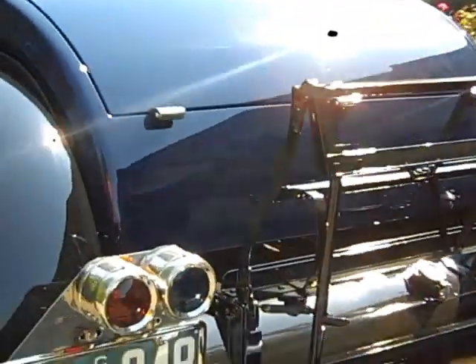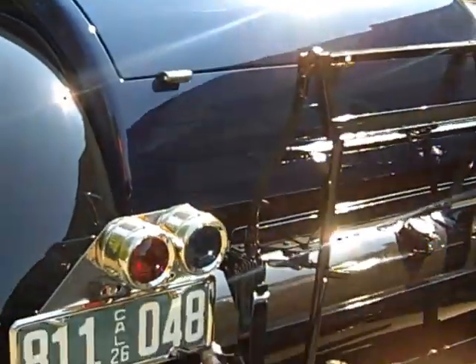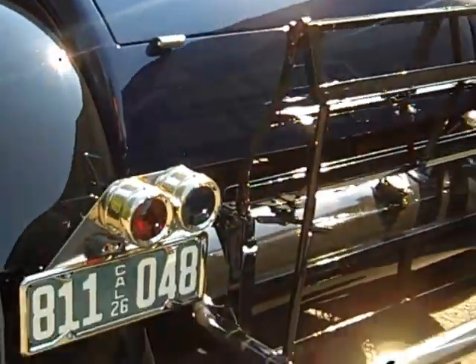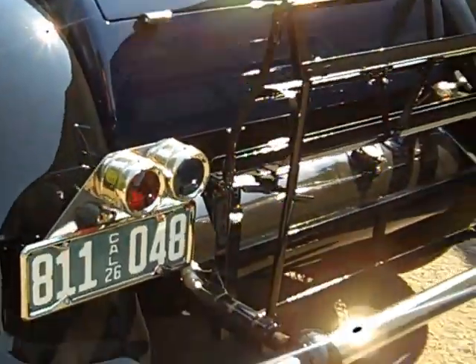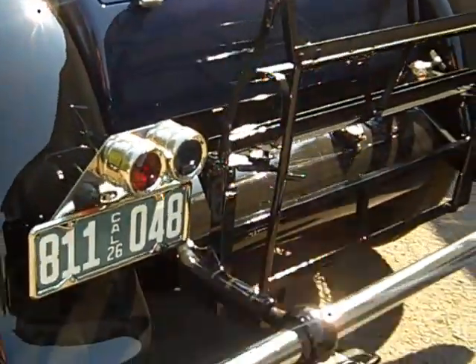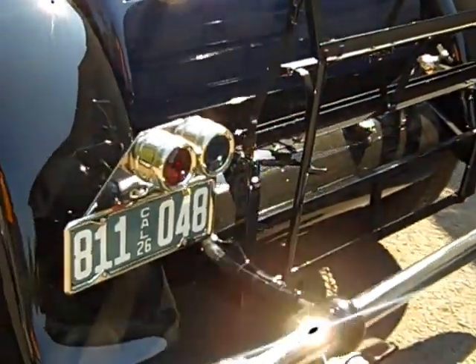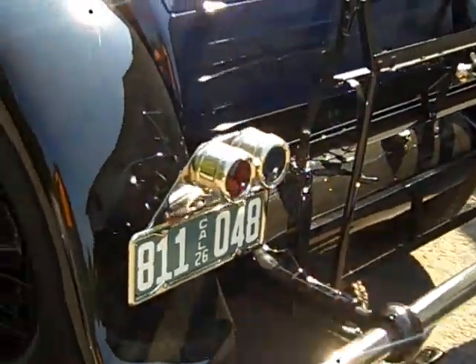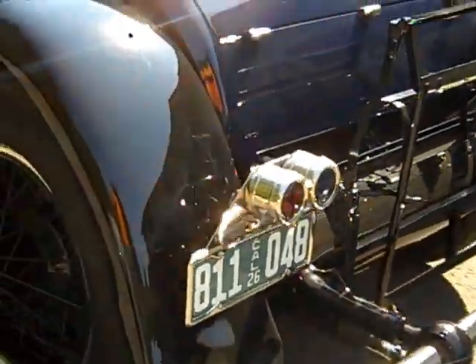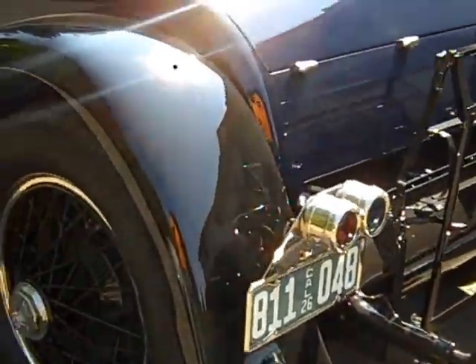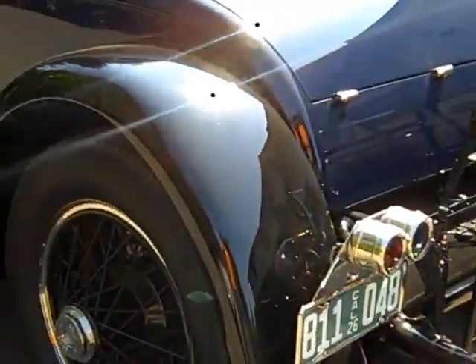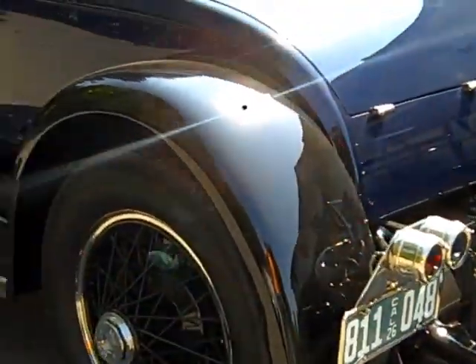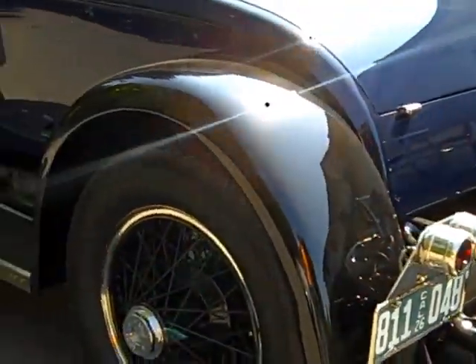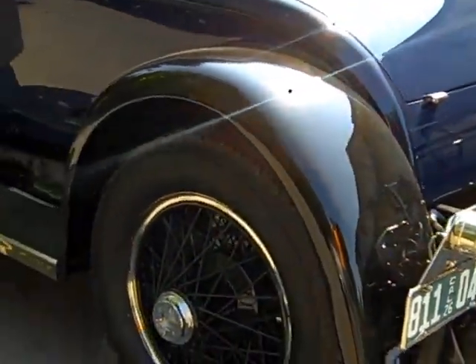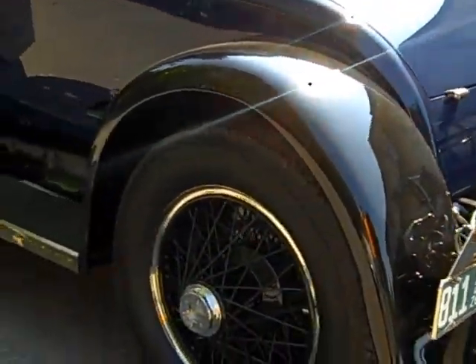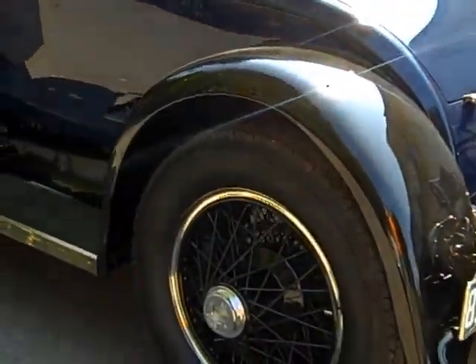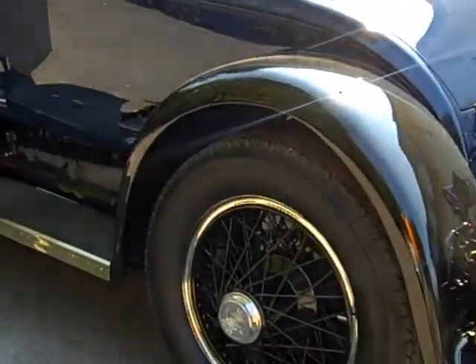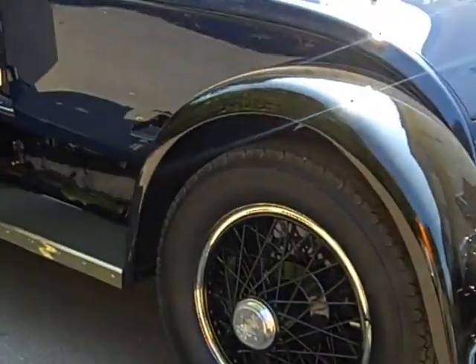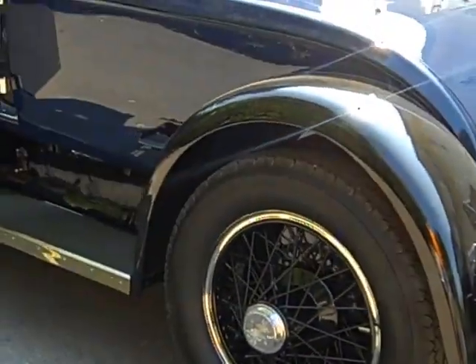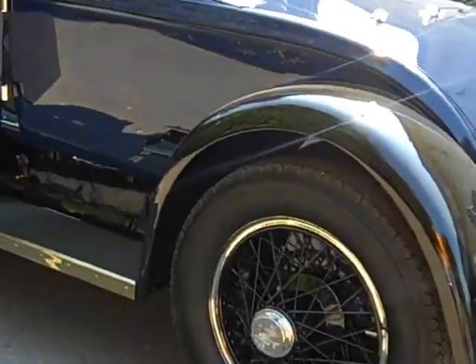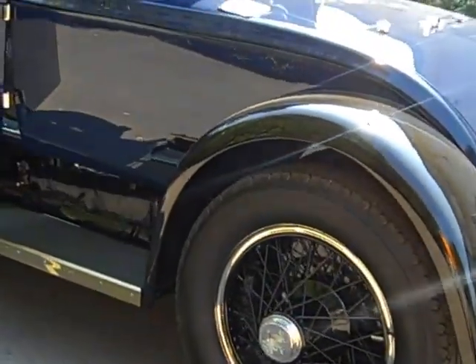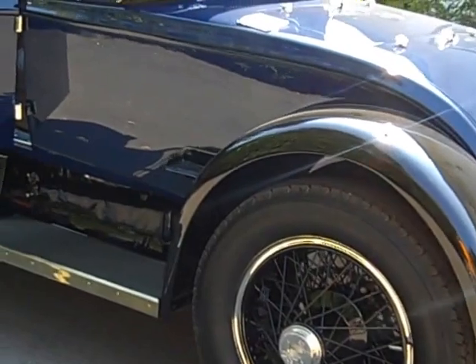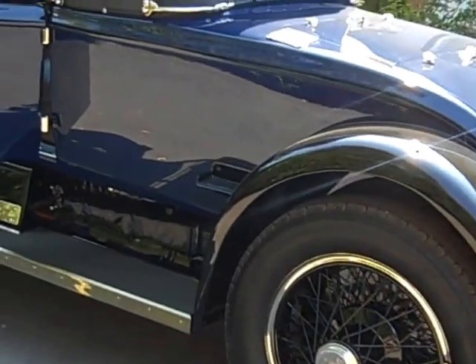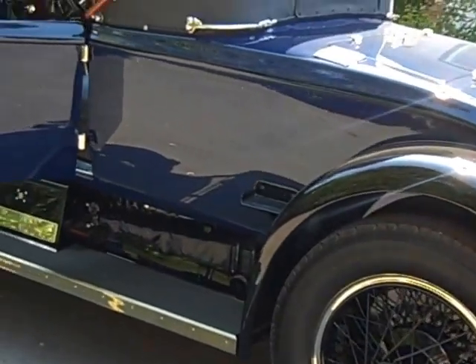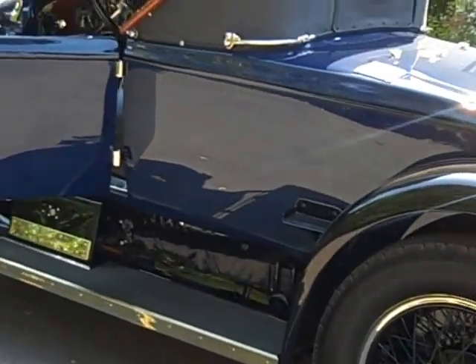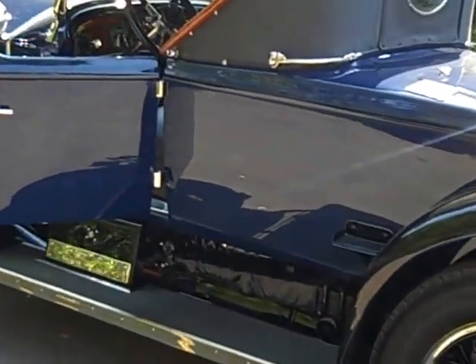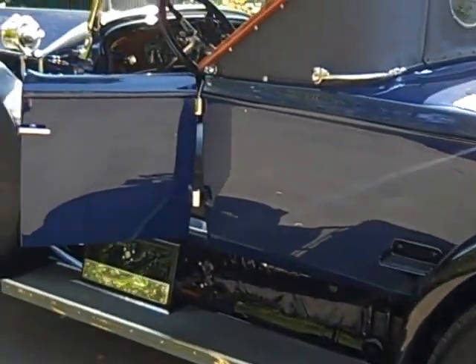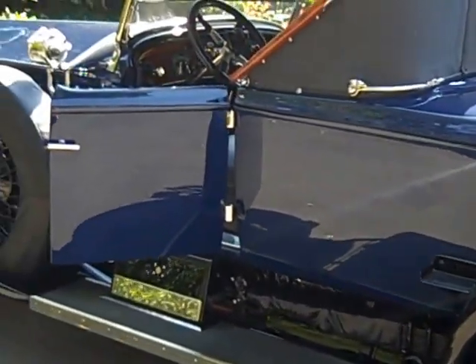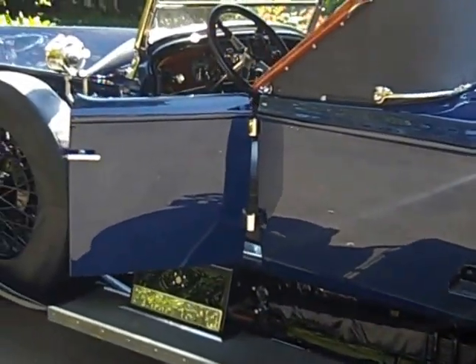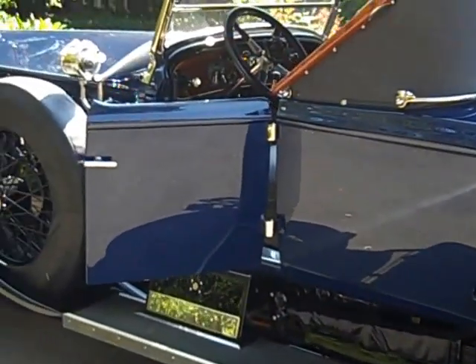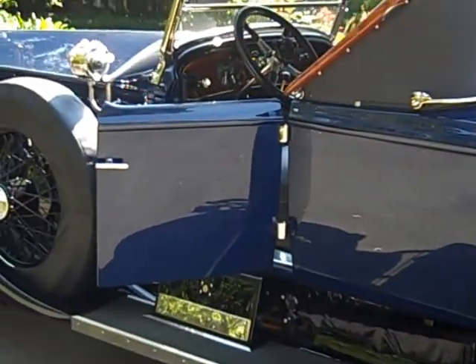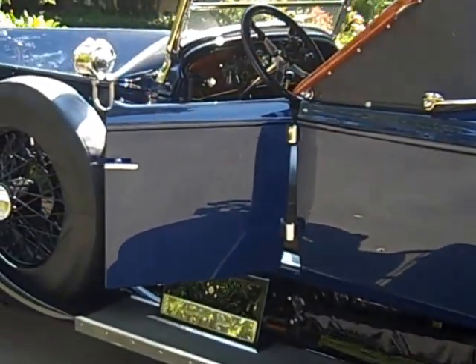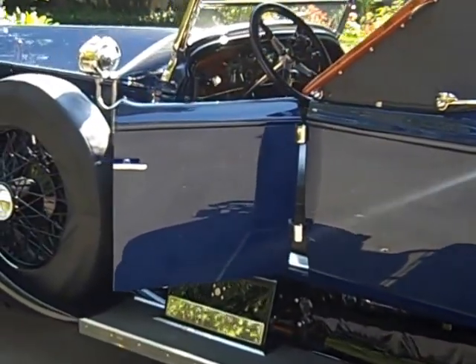That kind of gives you a shot of the 1926 Rolls-Royce Piccadilly Roadster. Hope you liked it. Thanks for watching.